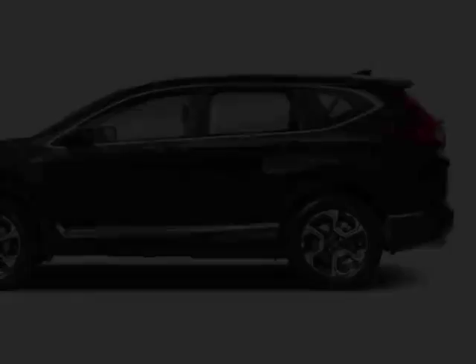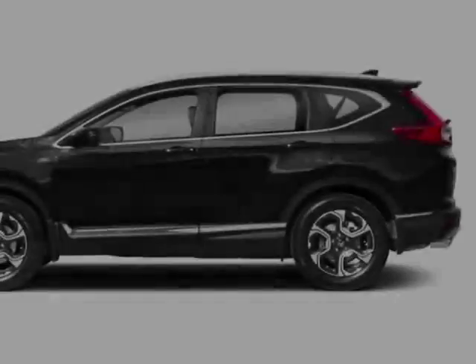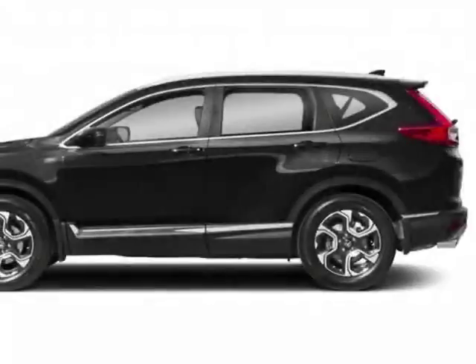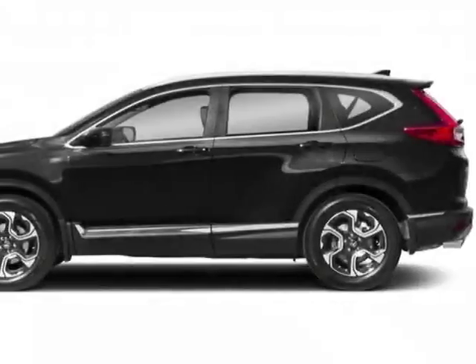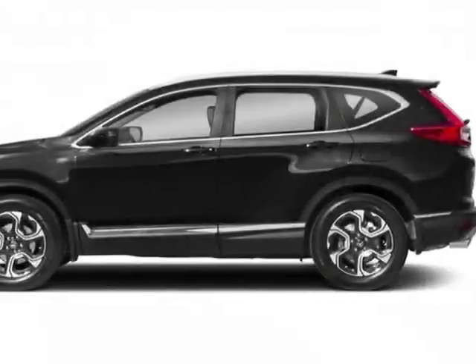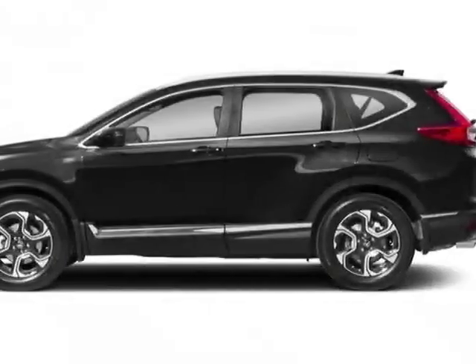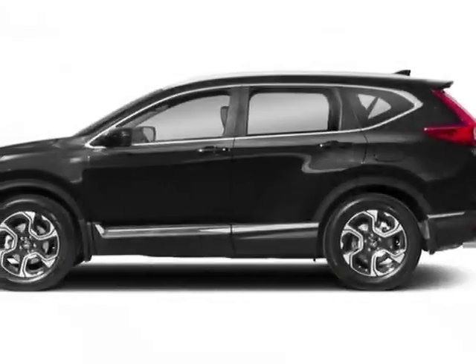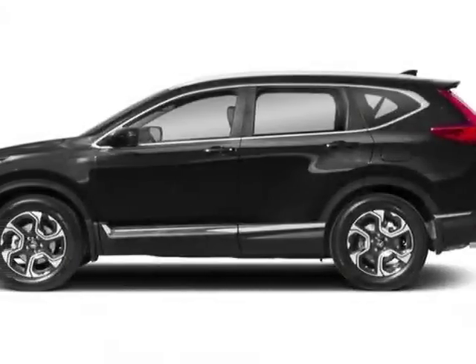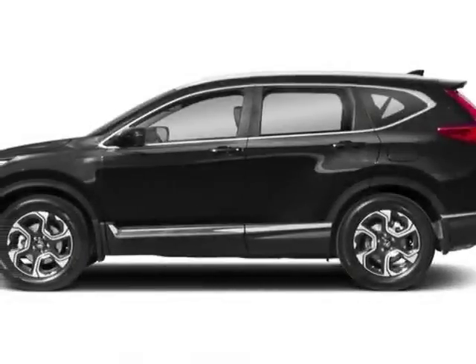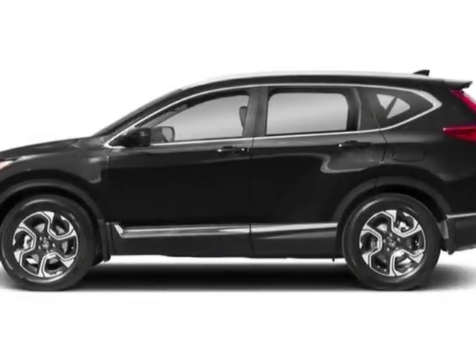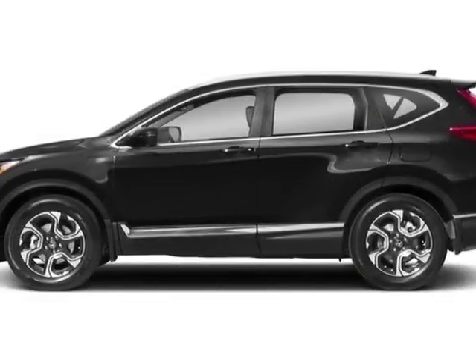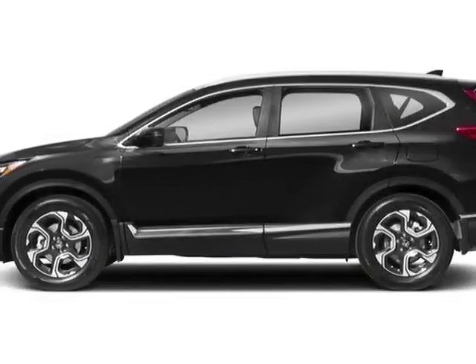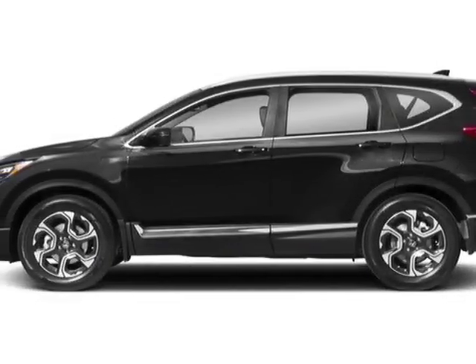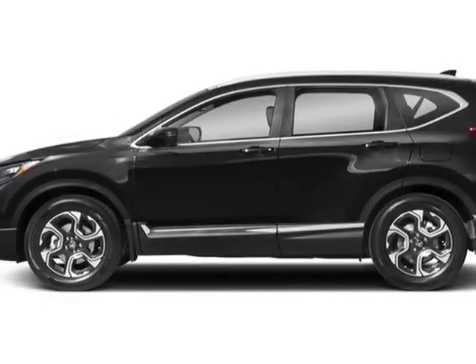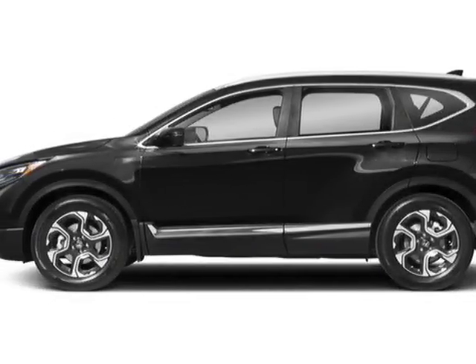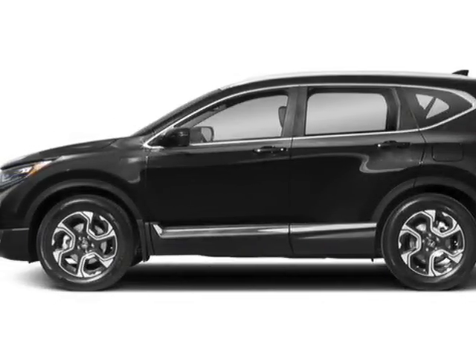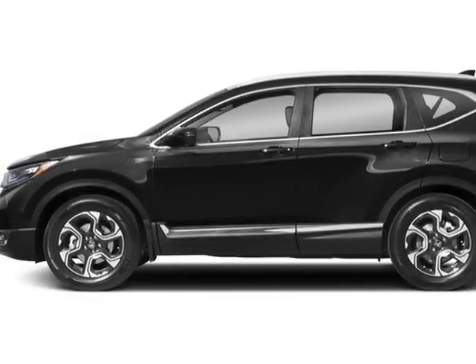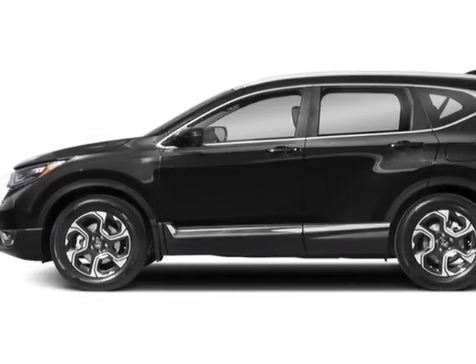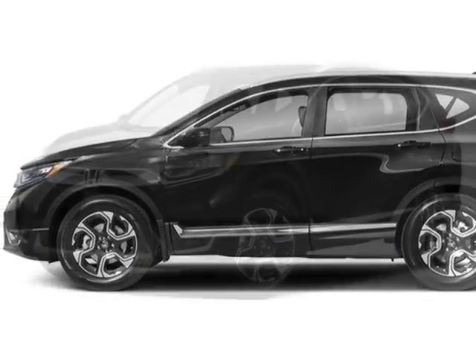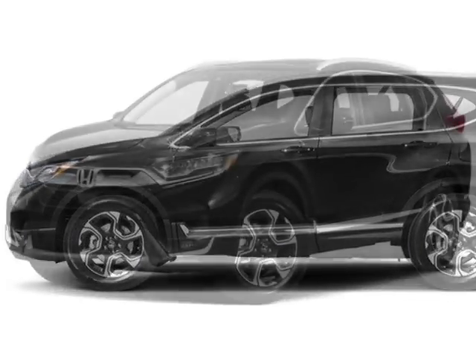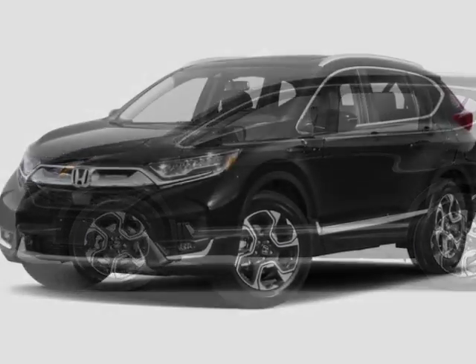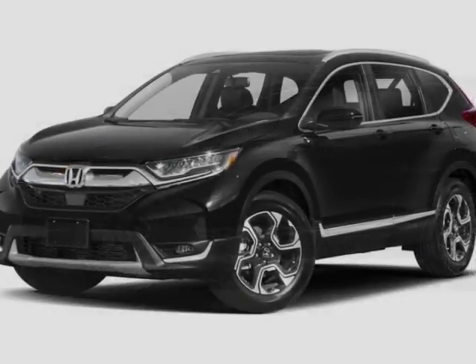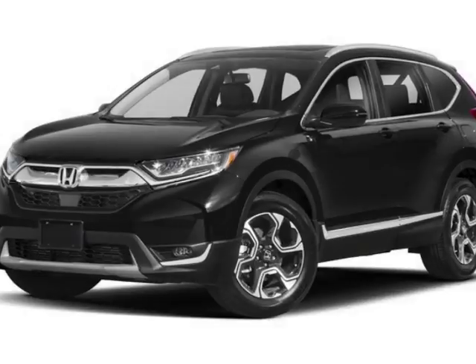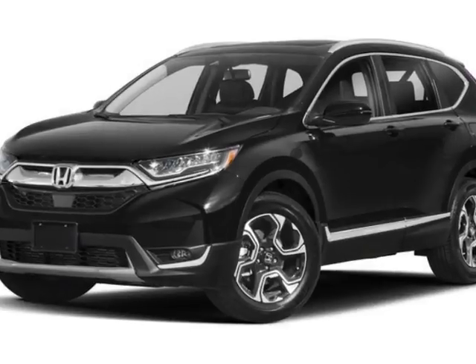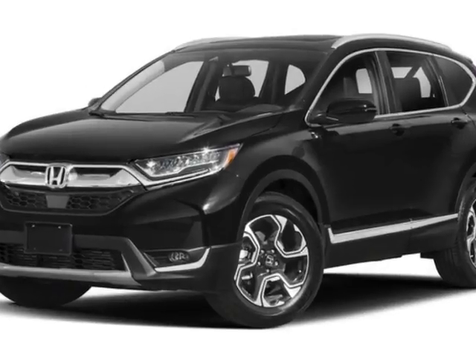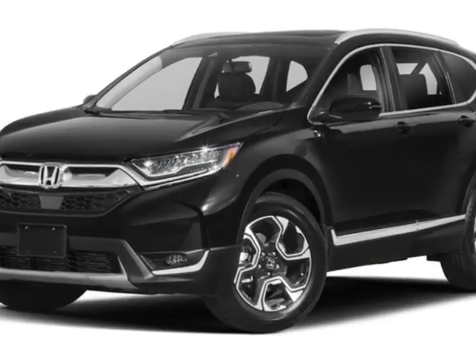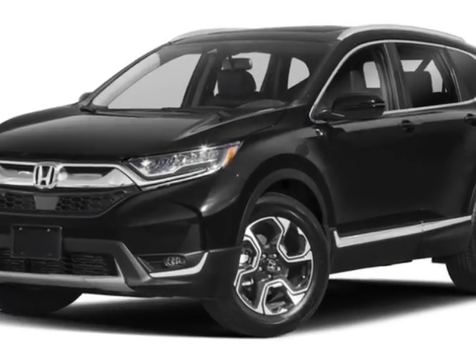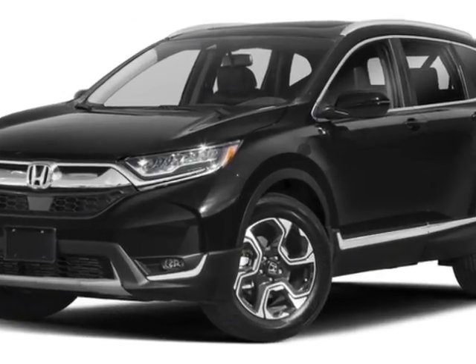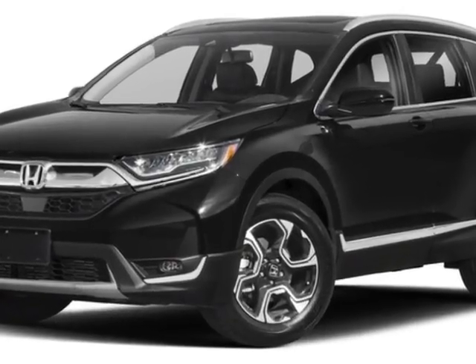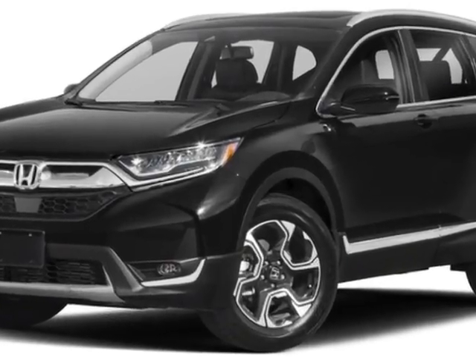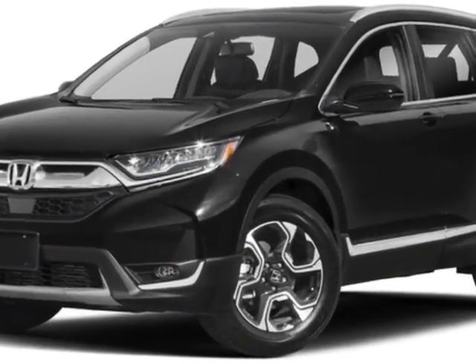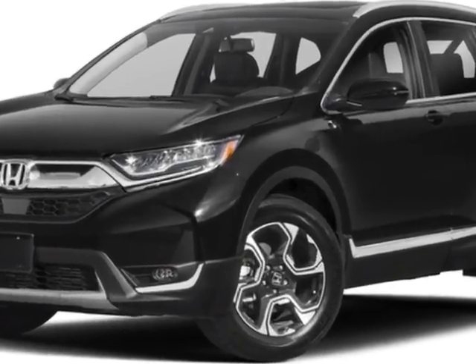Check out this new 2018 Honda CR-V for your protection. This vehicle has a full factory warranty.